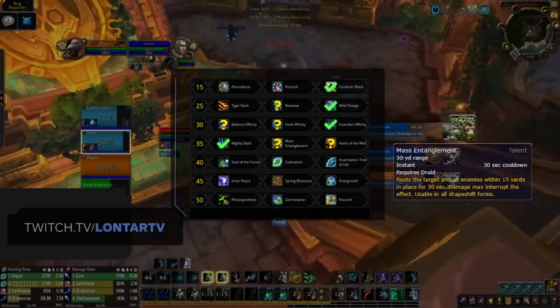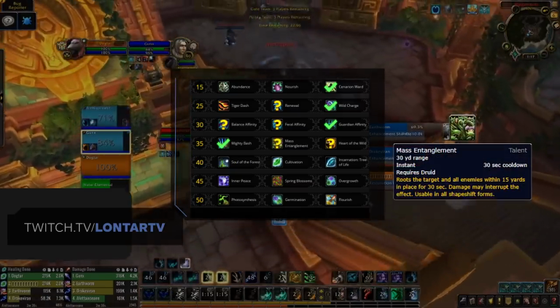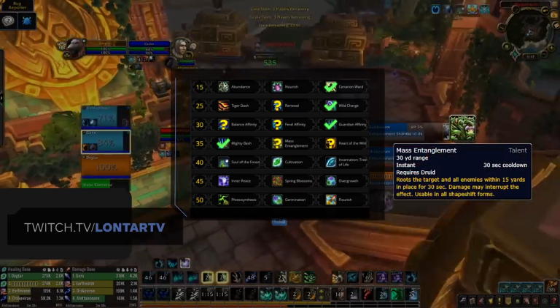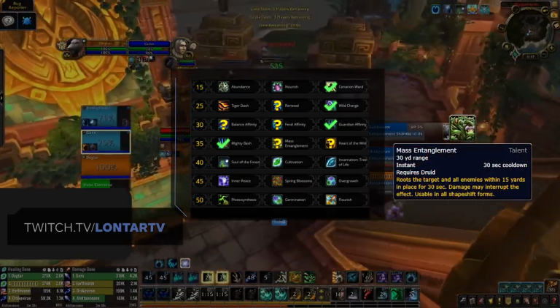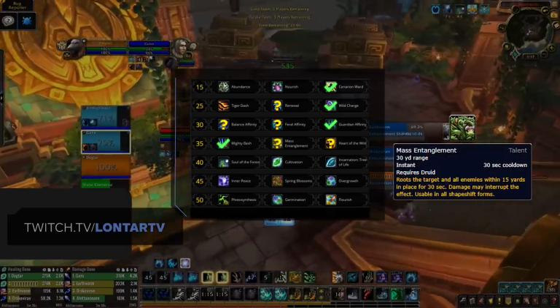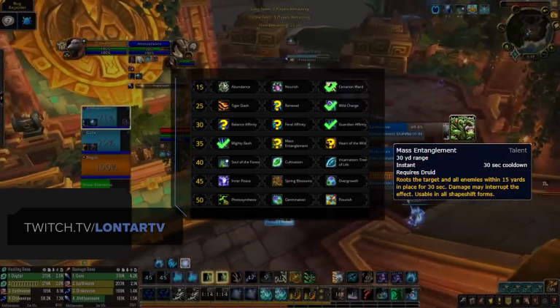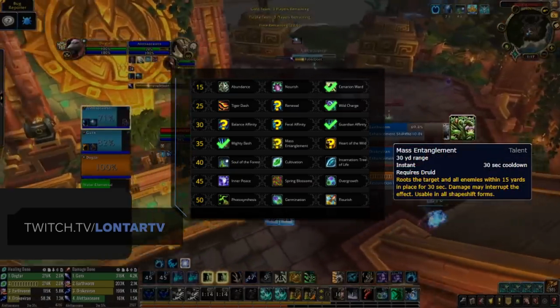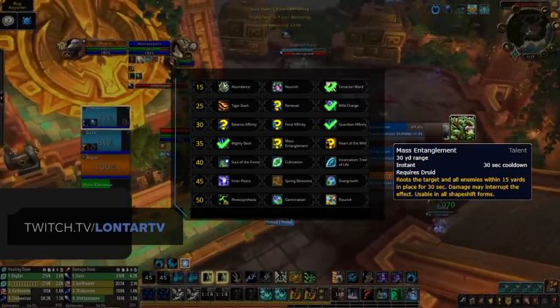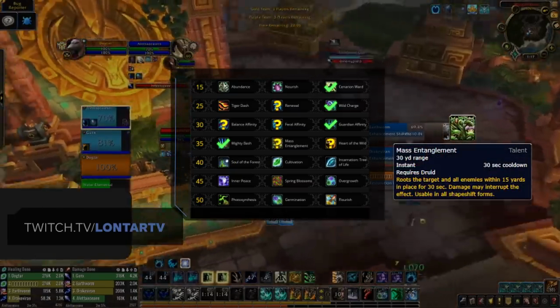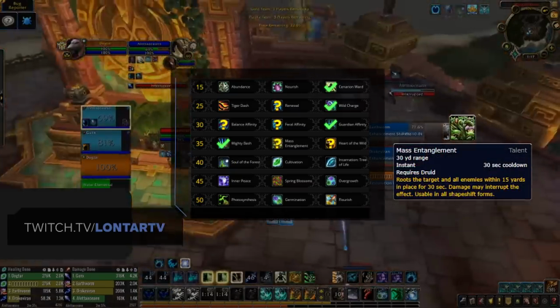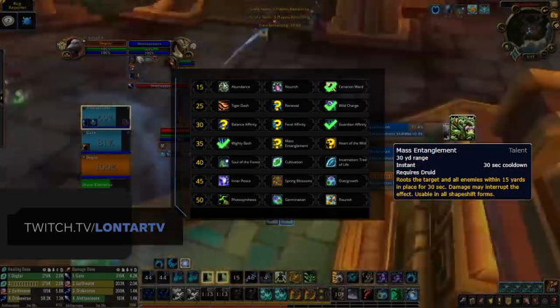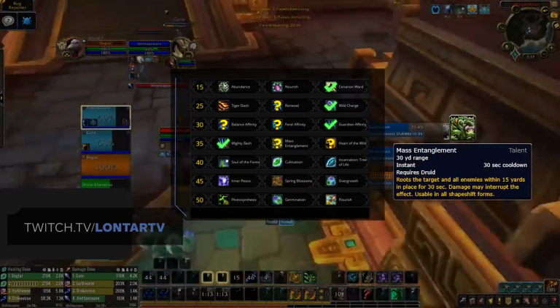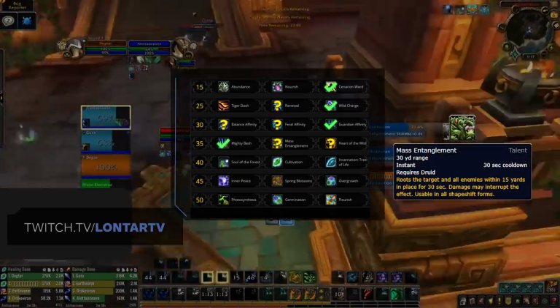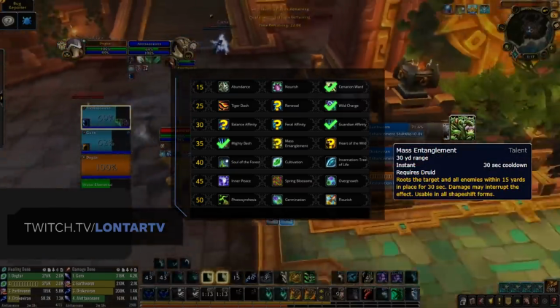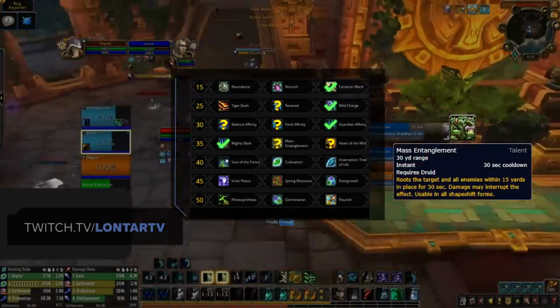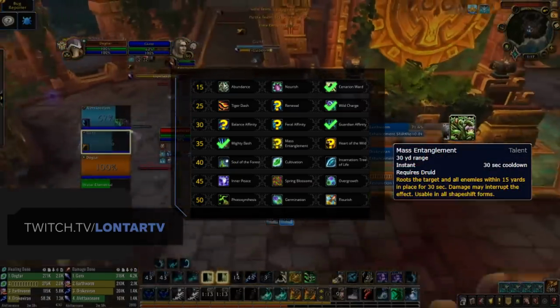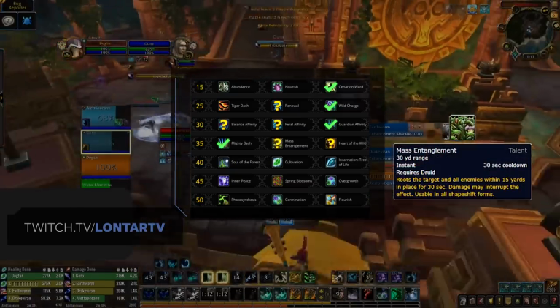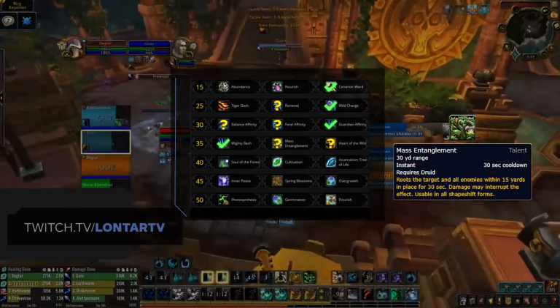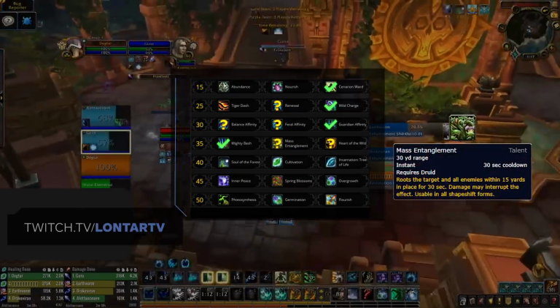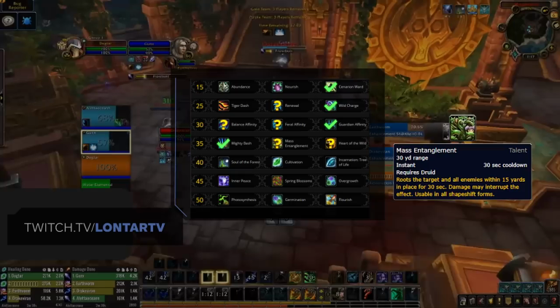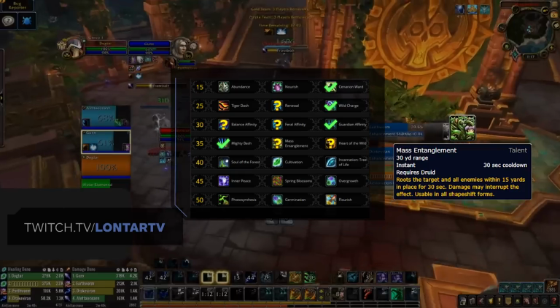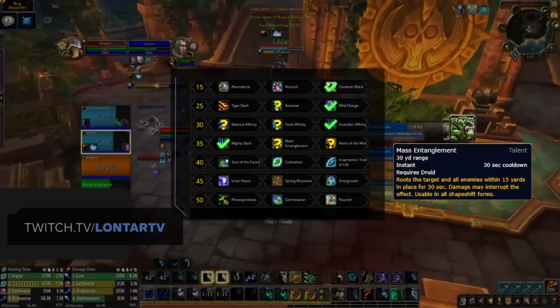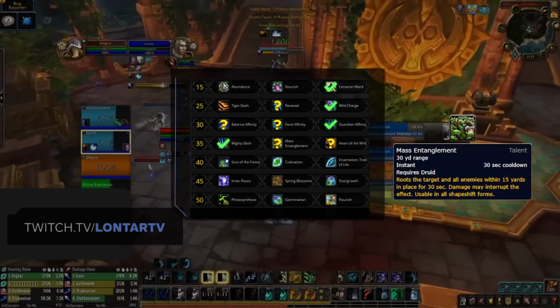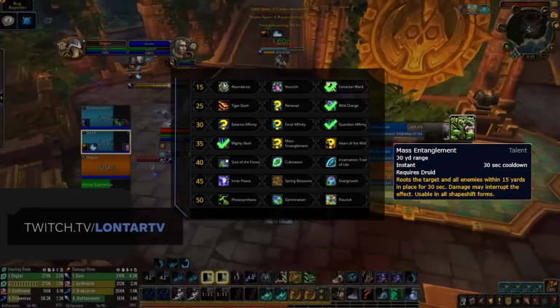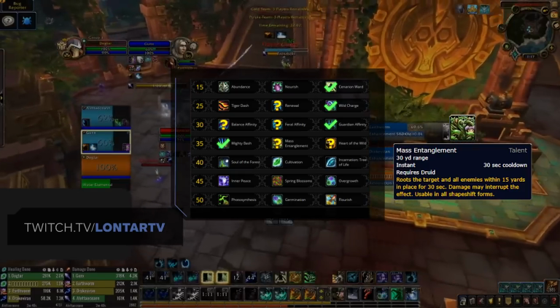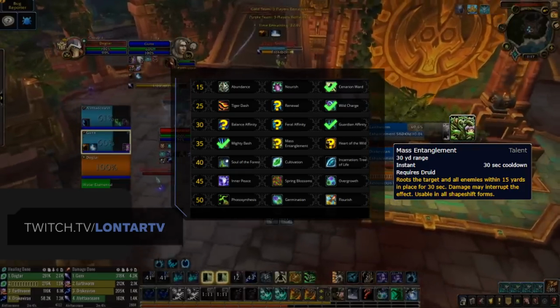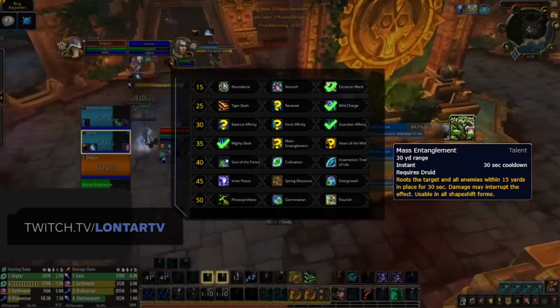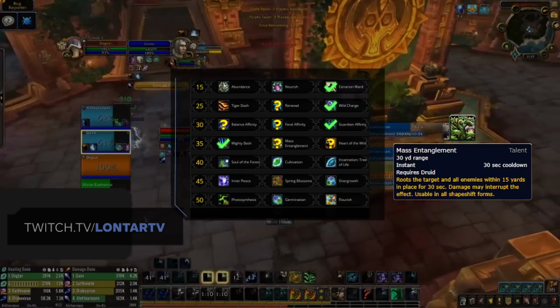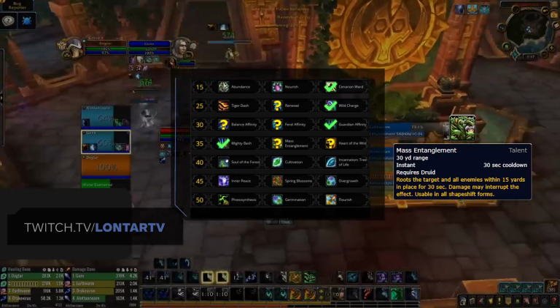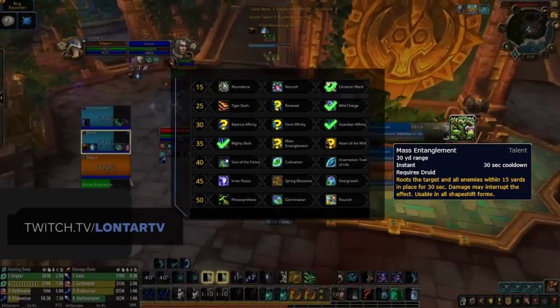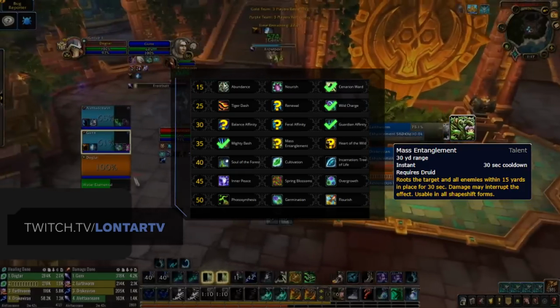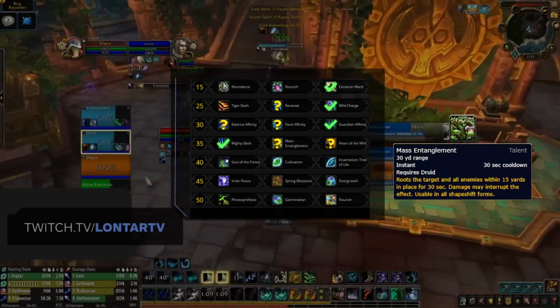Then lastly, in some rare scenarios, Mass Entanglement is great to root melee in order for you to kite, mainly in 2v2.